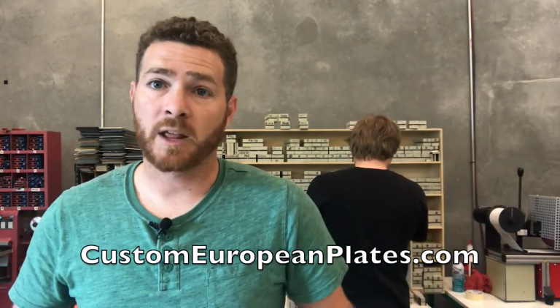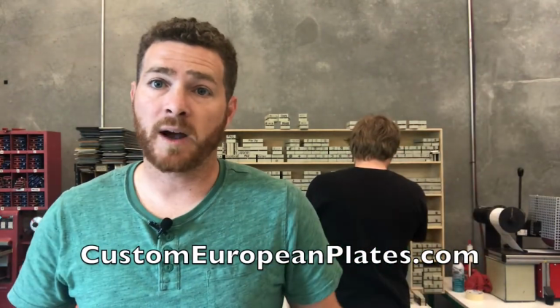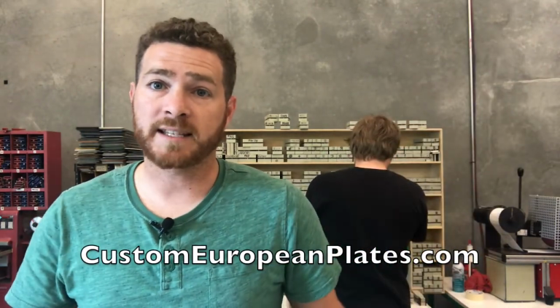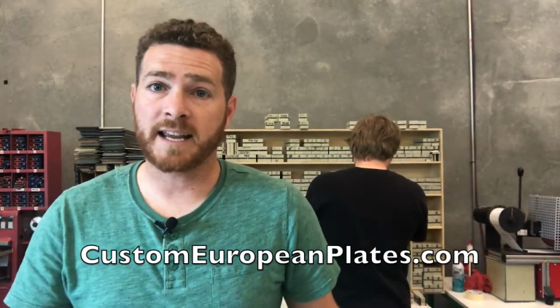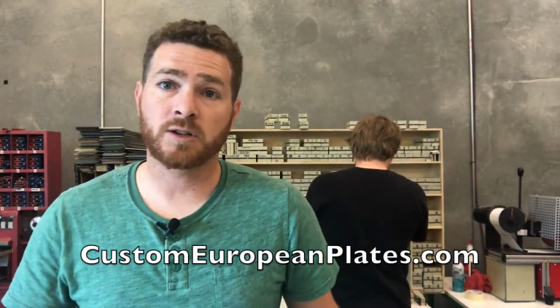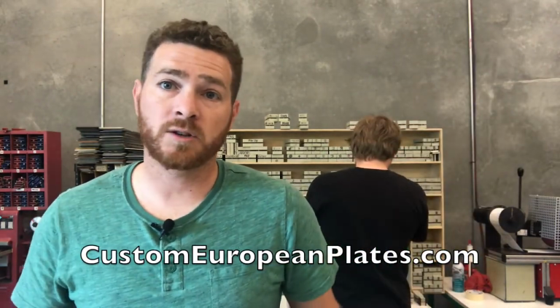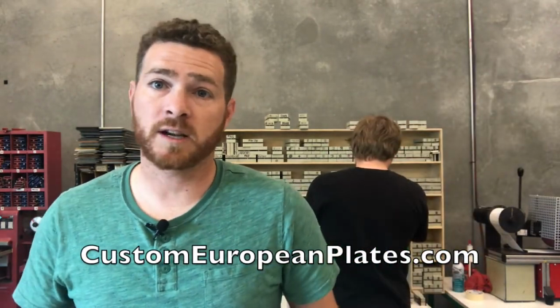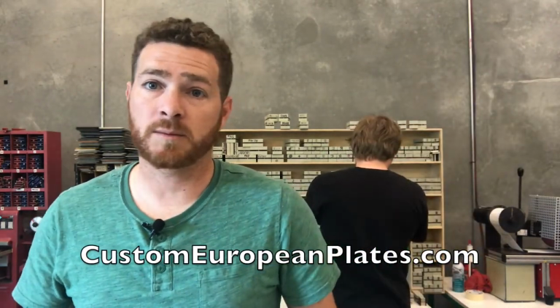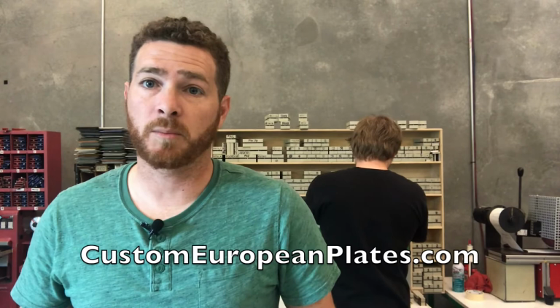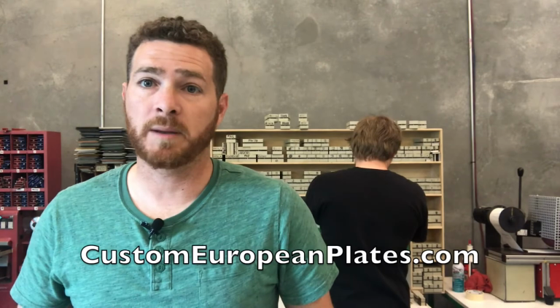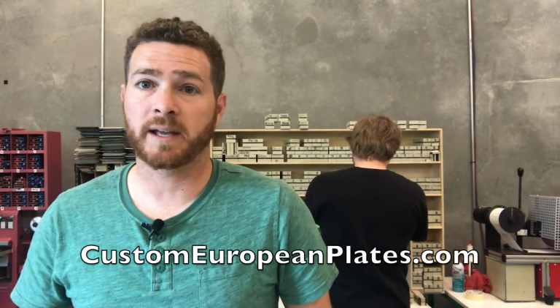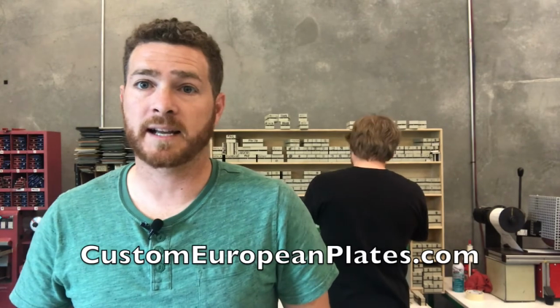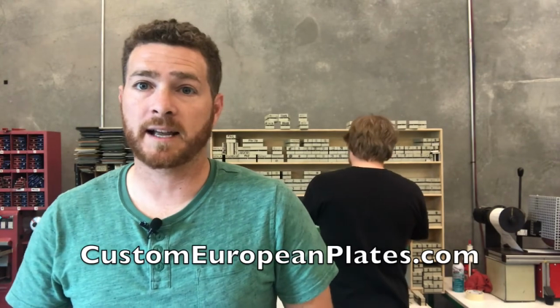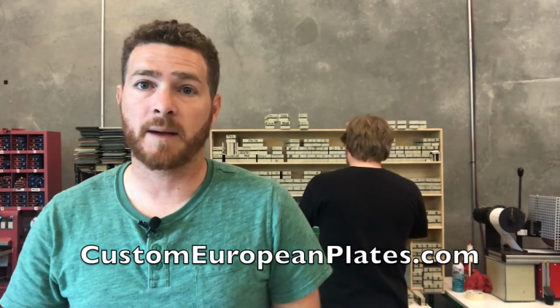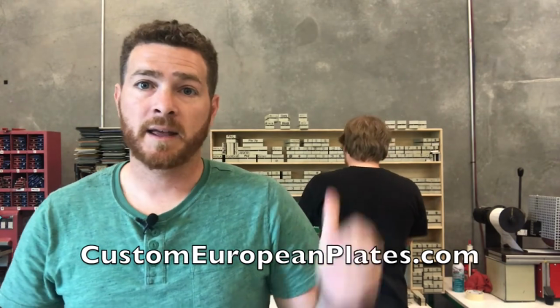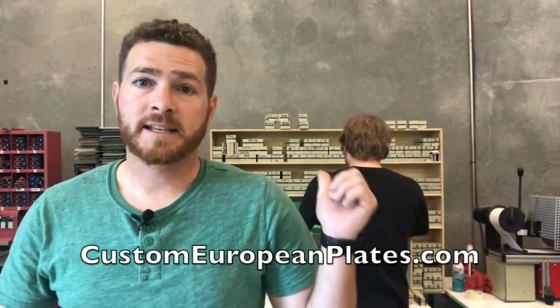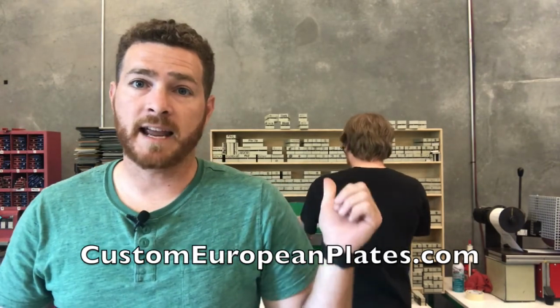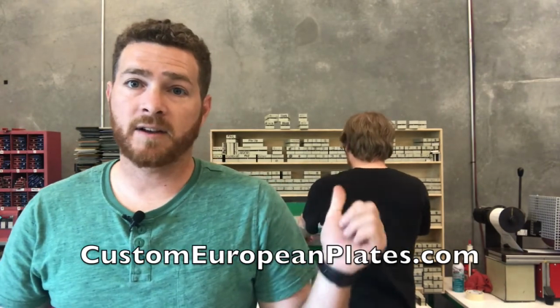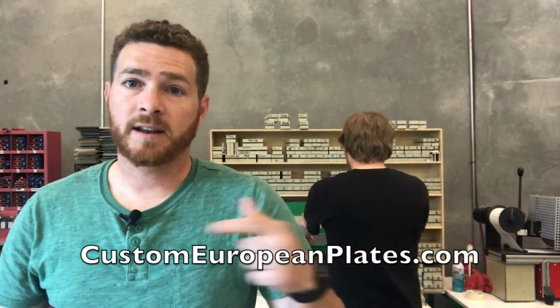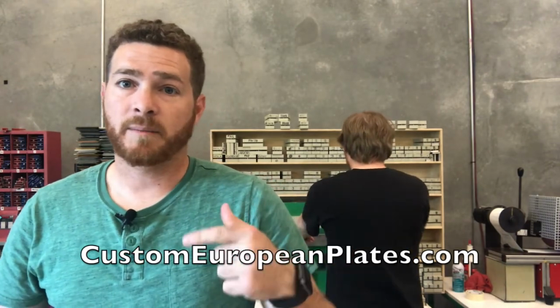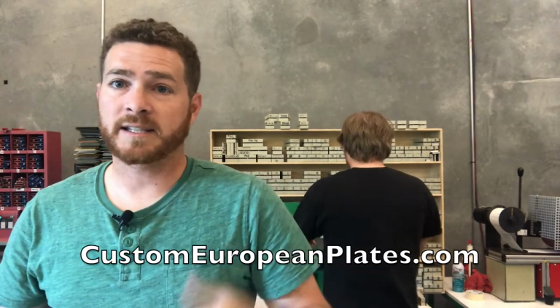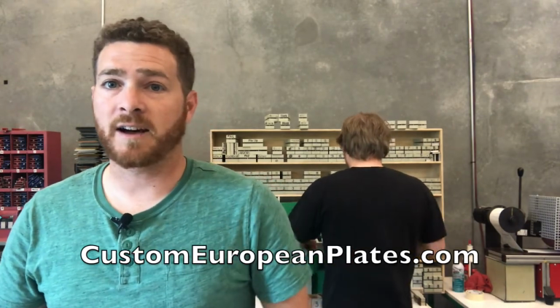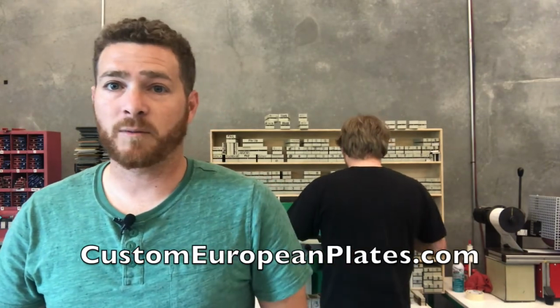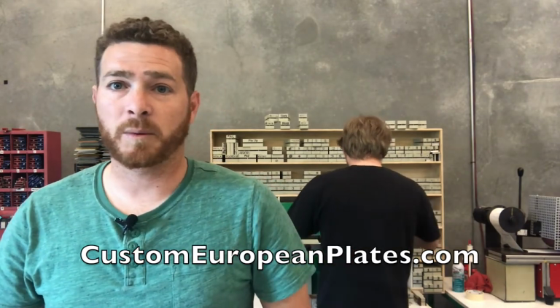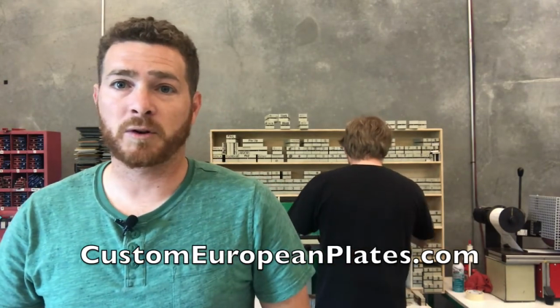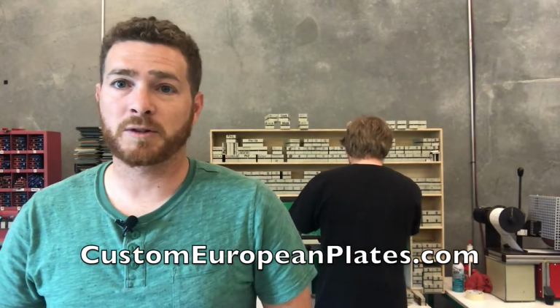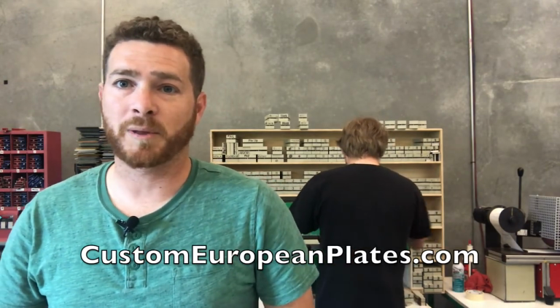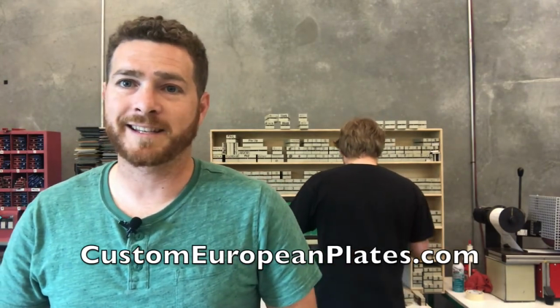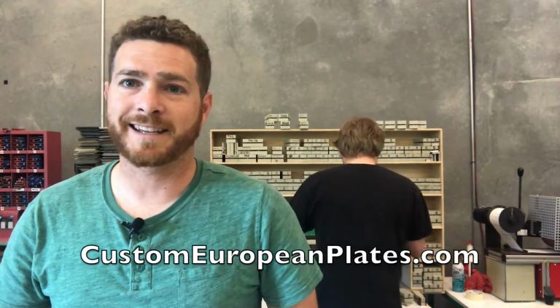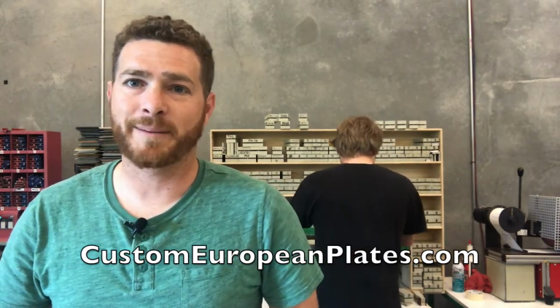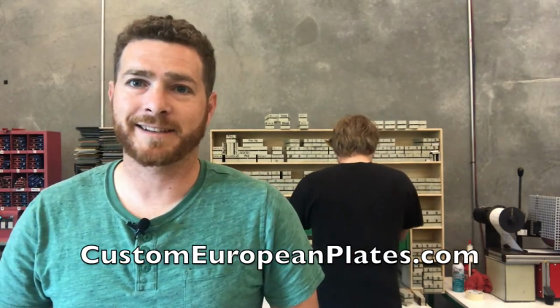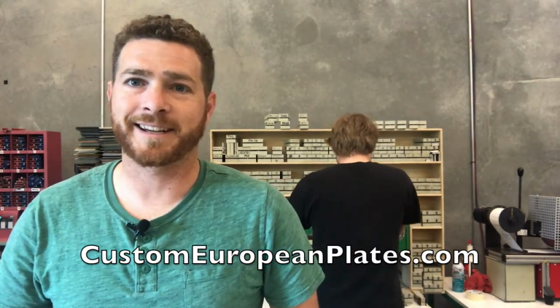Otherwise, stay tuned — customeuropeanplates.com. David and myself, we're gonna be producing plates to get them out to you.